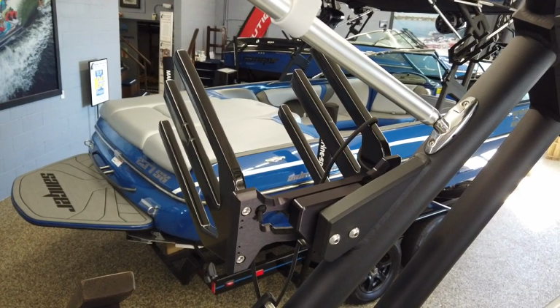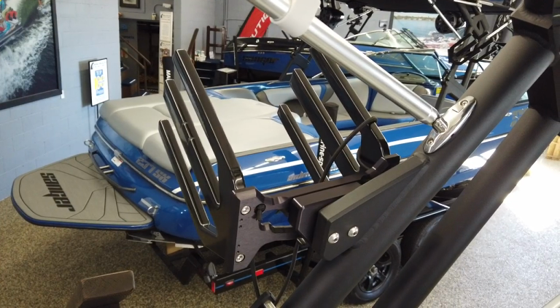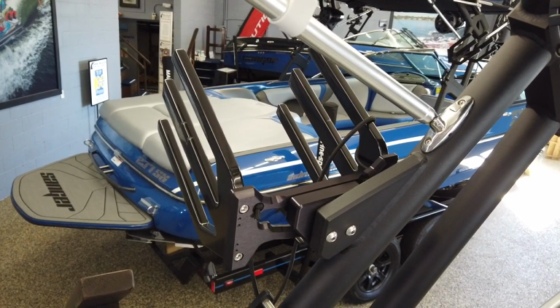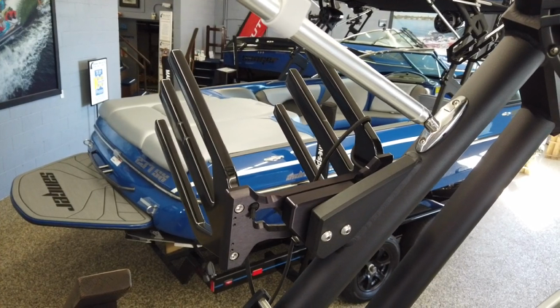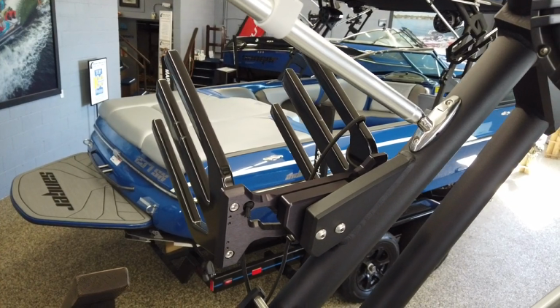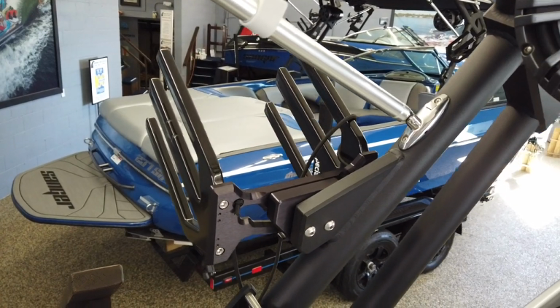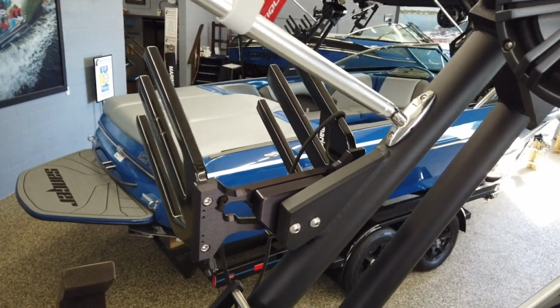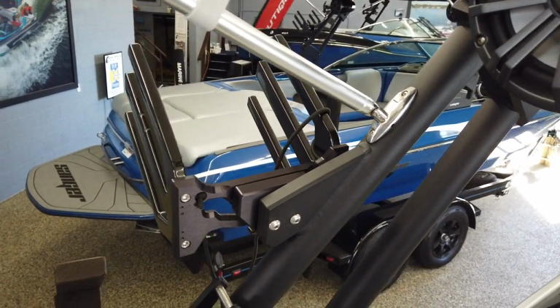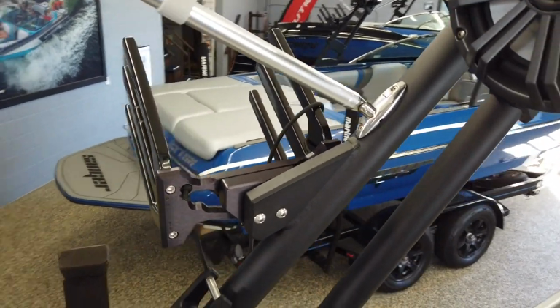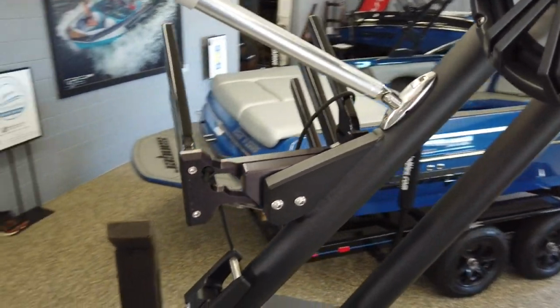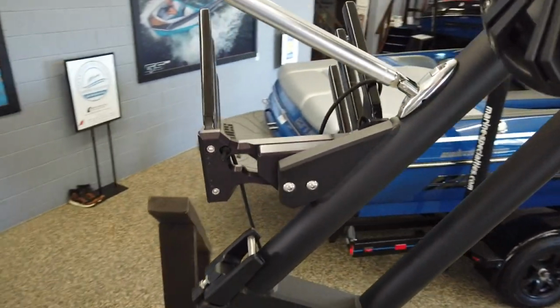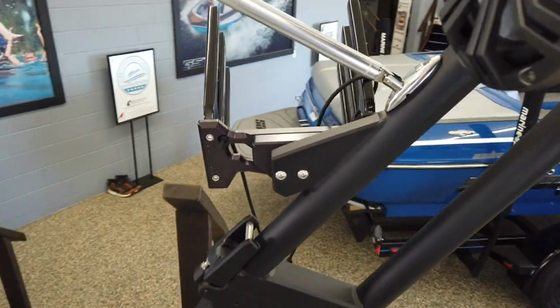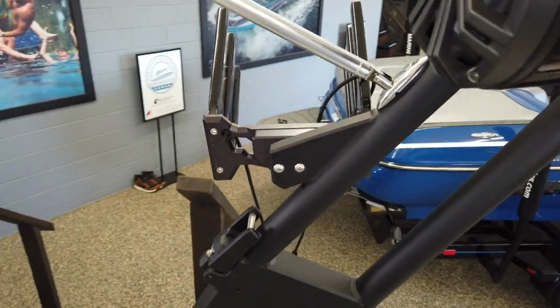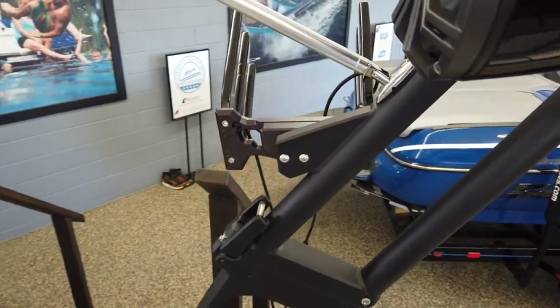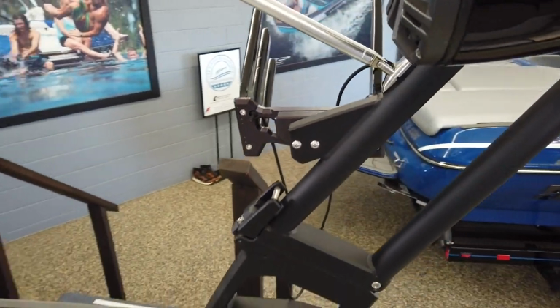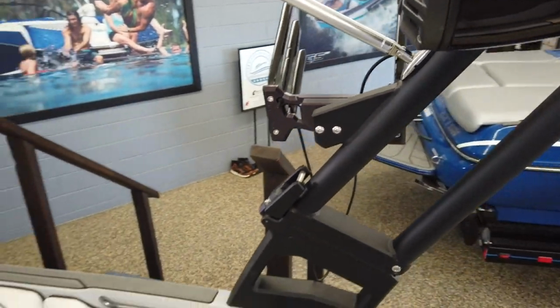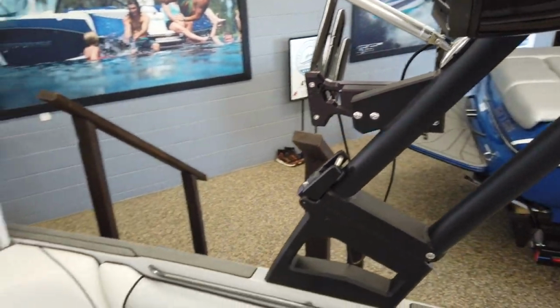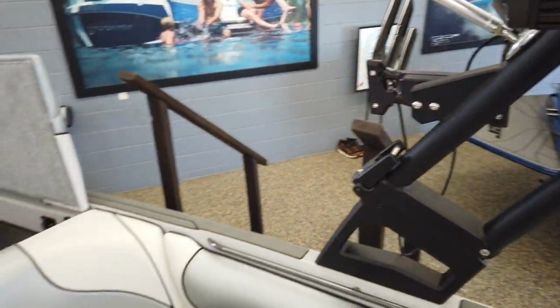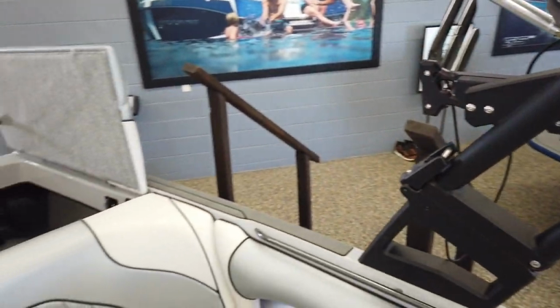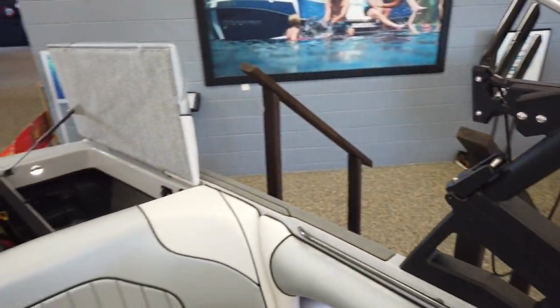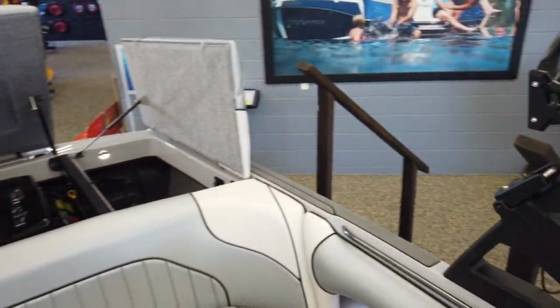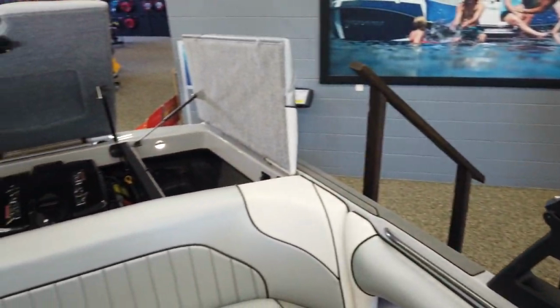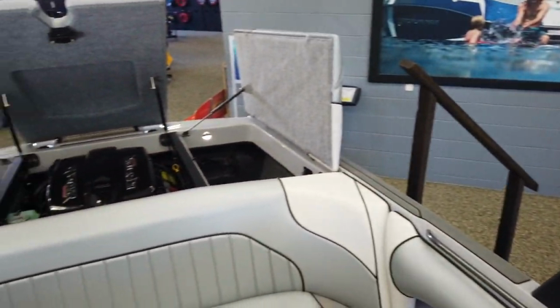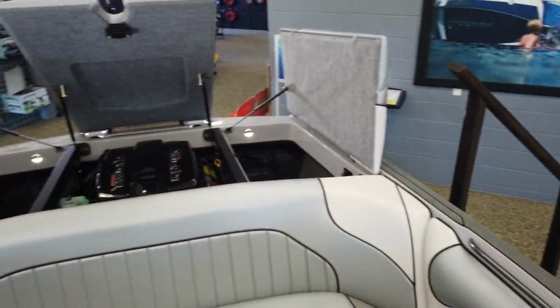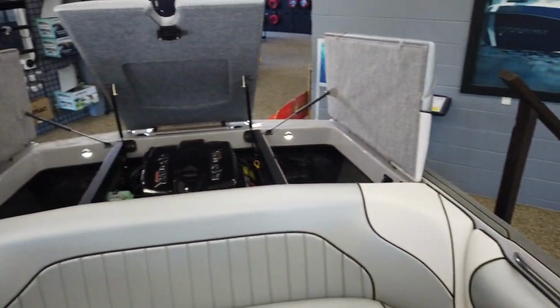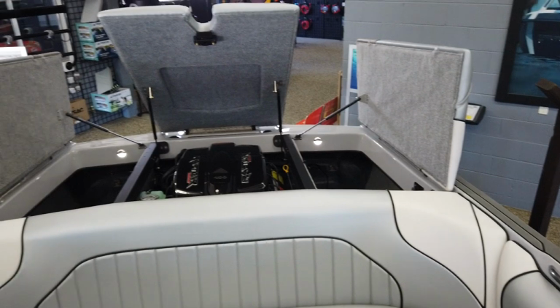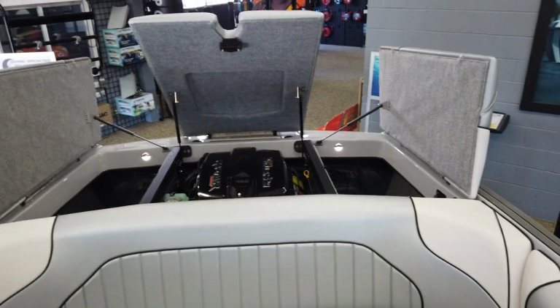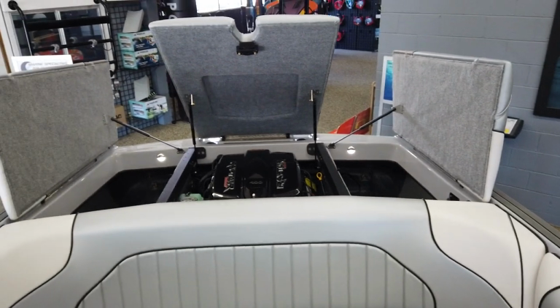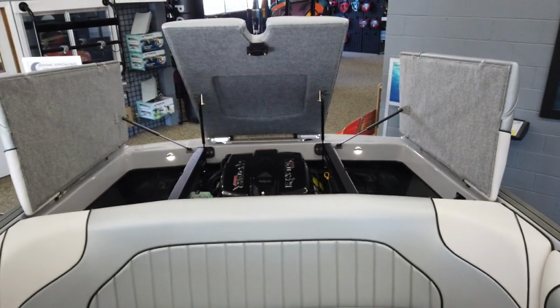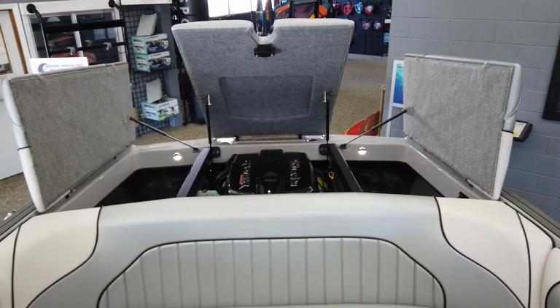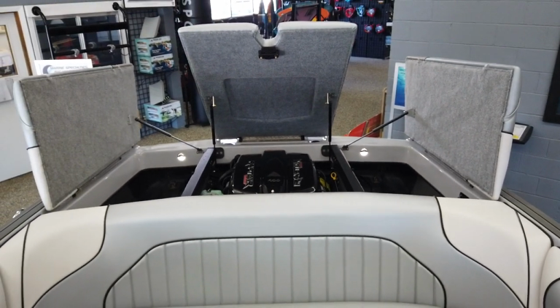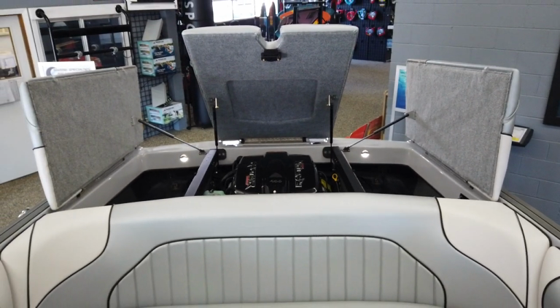Check out Marine Specialties to come see this boat. We look forward to getting you on the water.